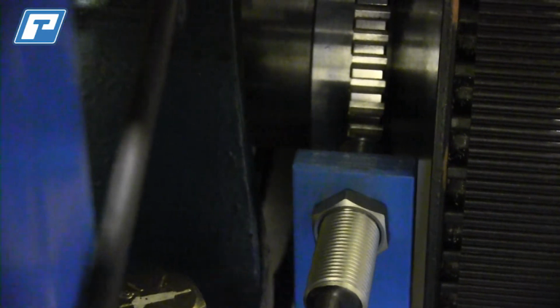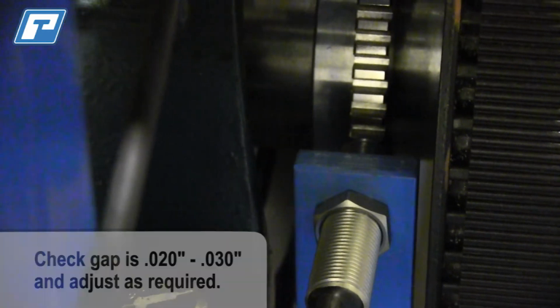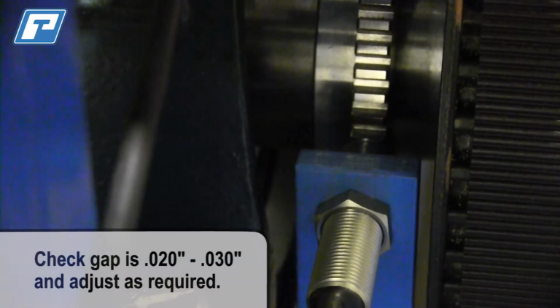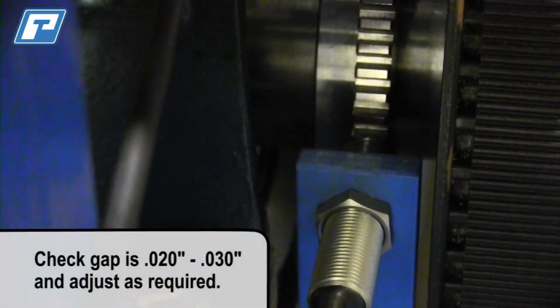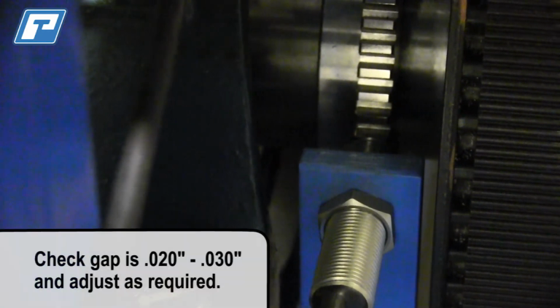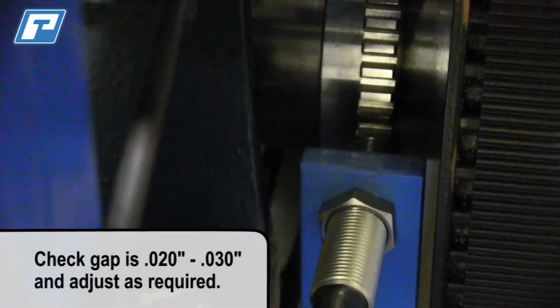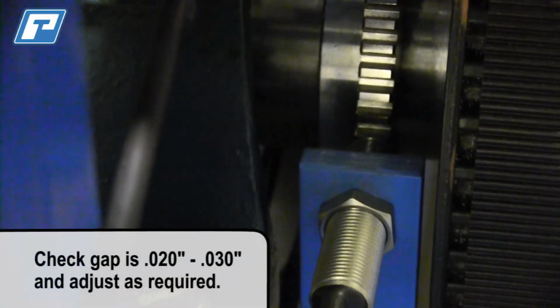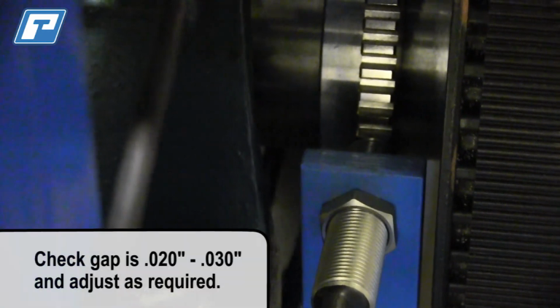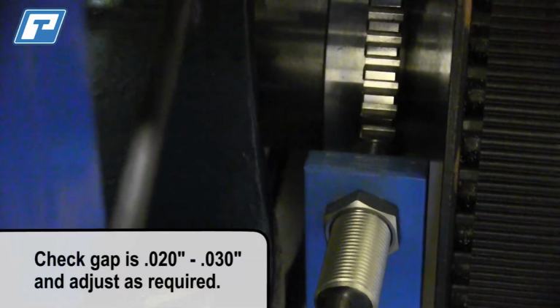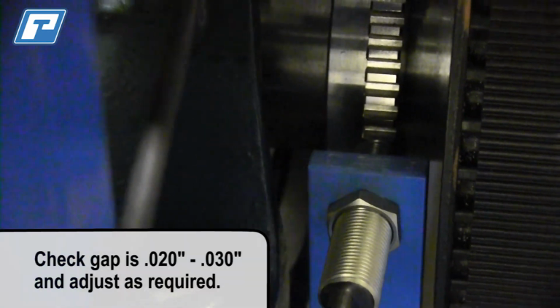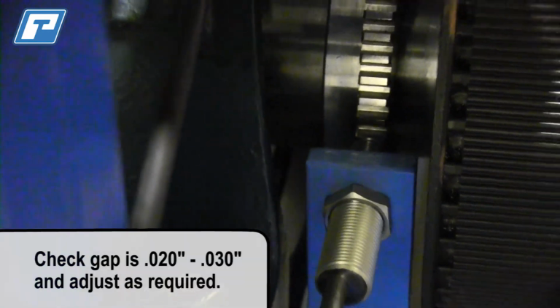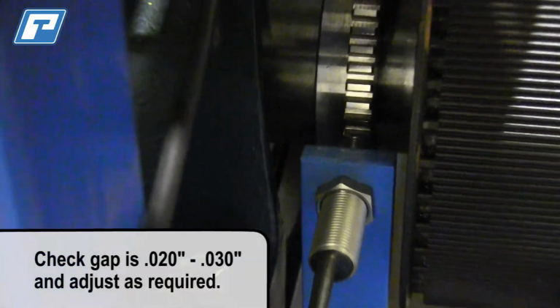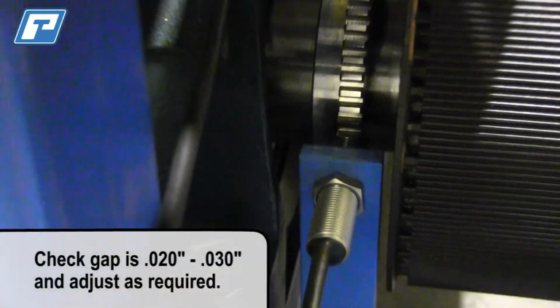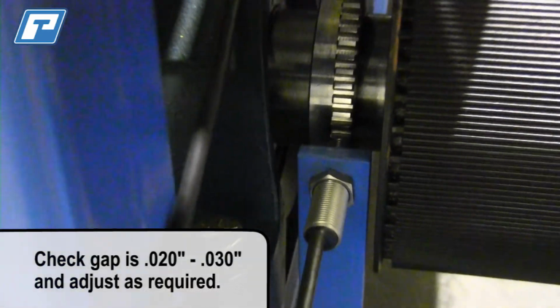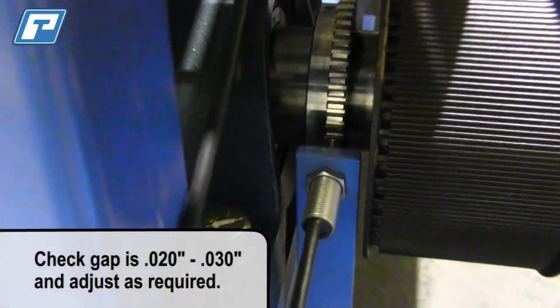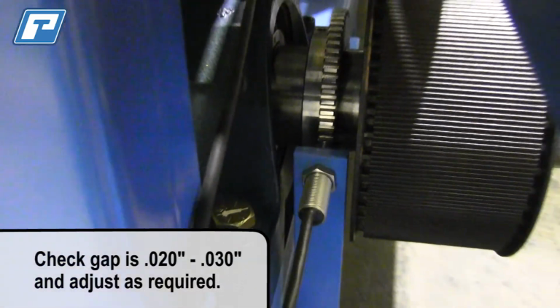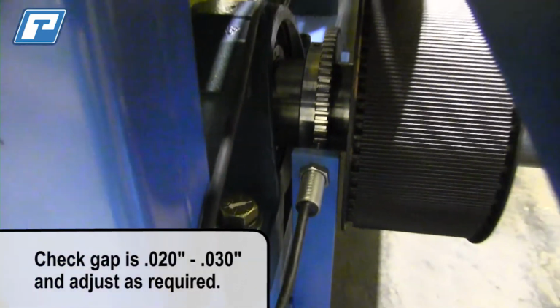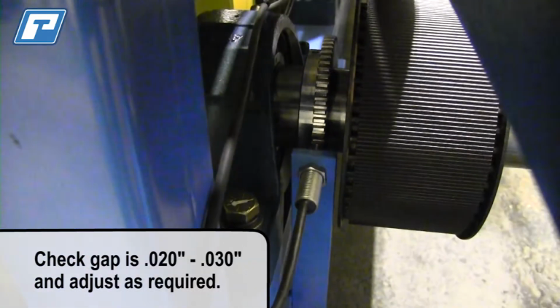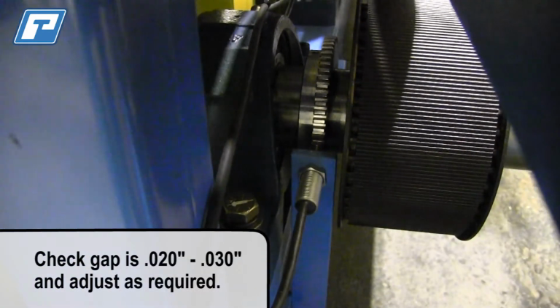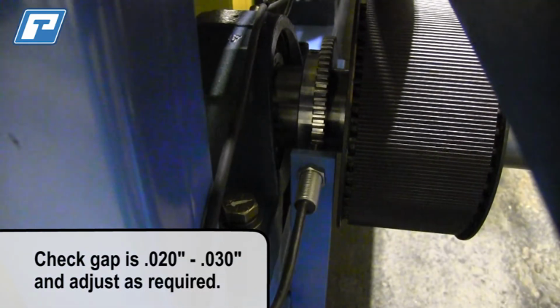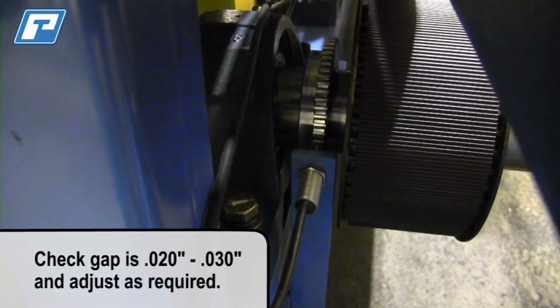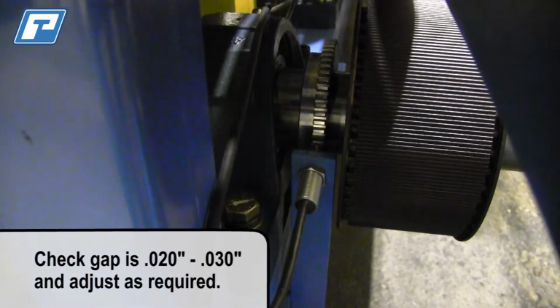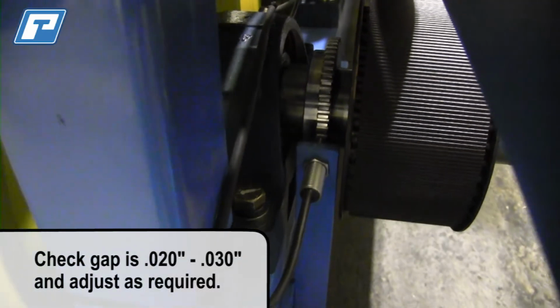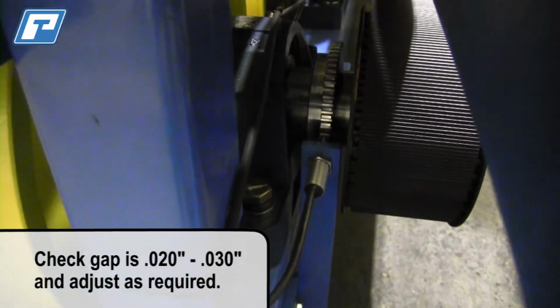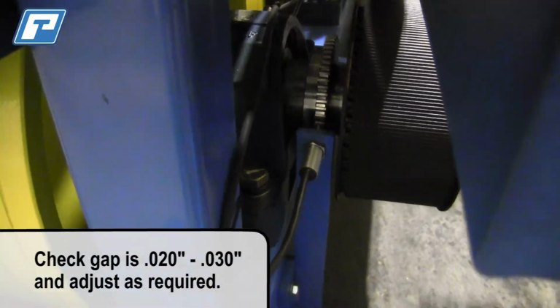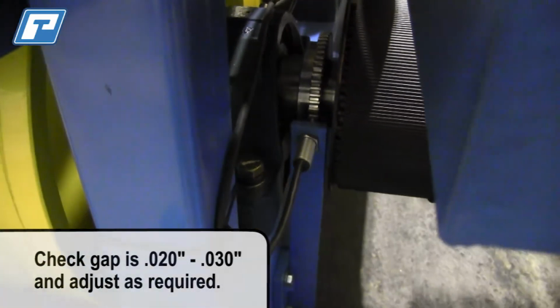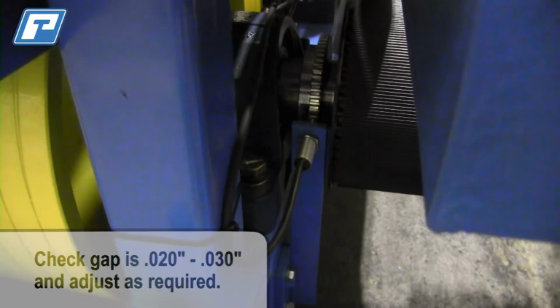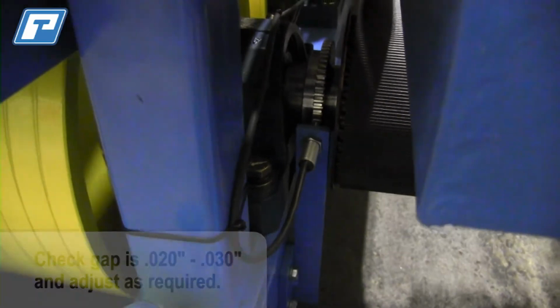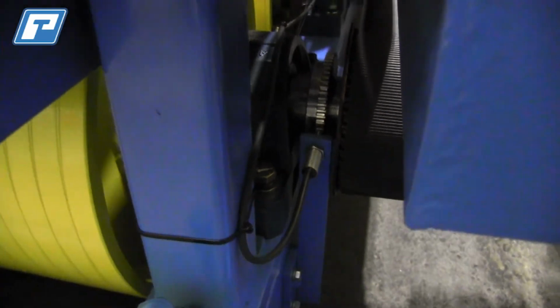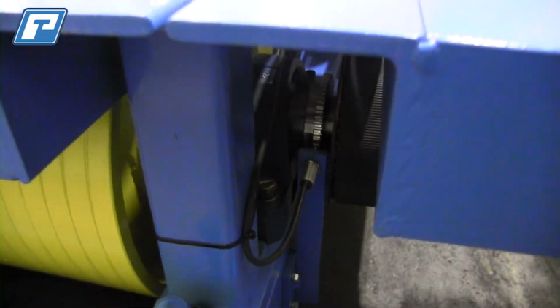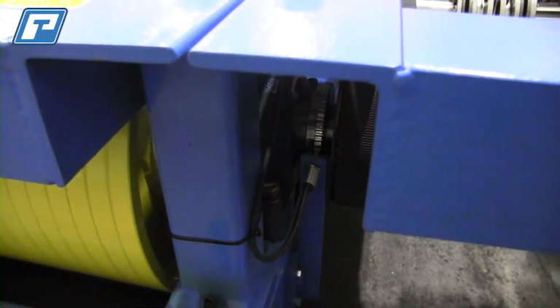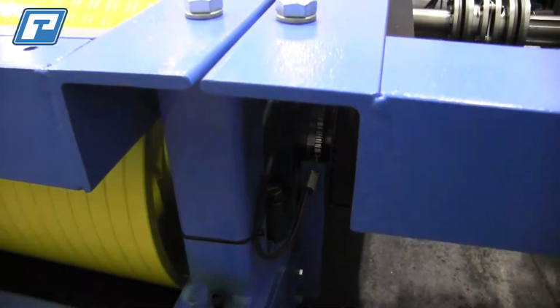Second, you're going to verify your speed pickup gap. The speed pickup gap can be verified using your owner's manual.